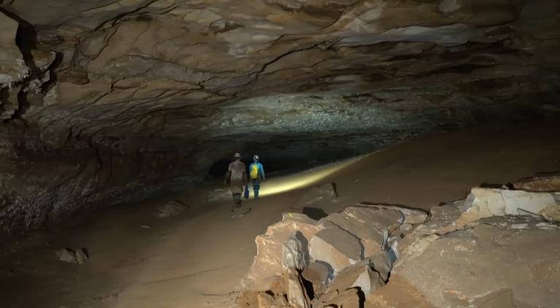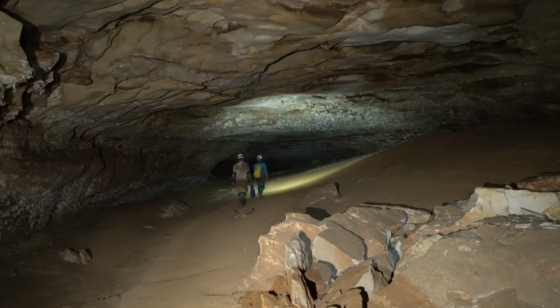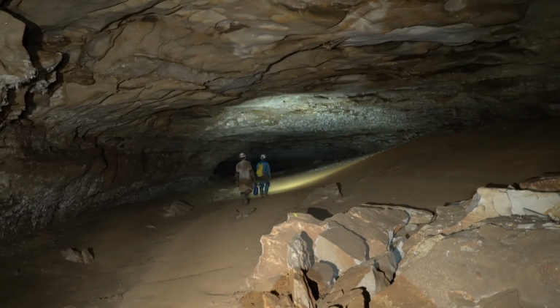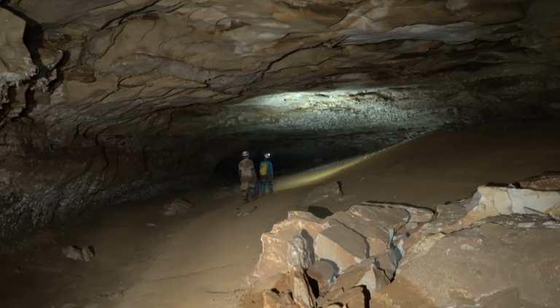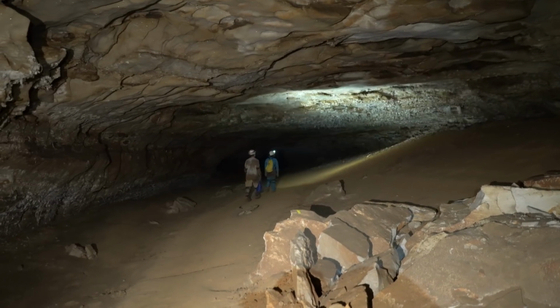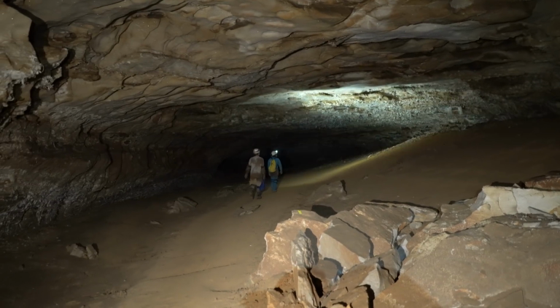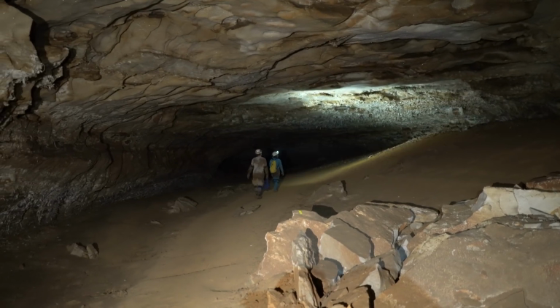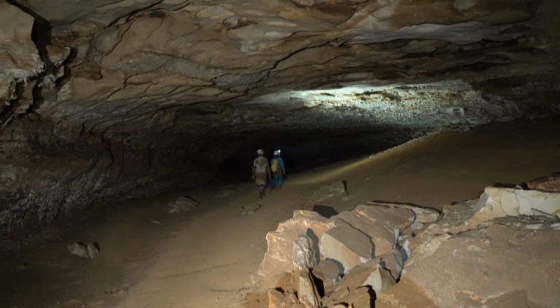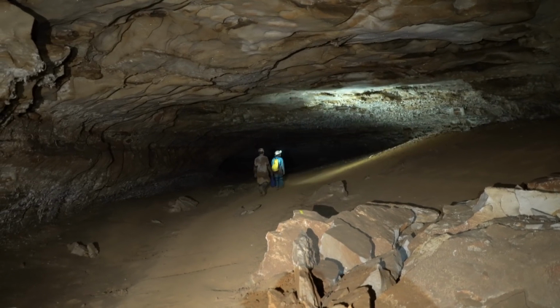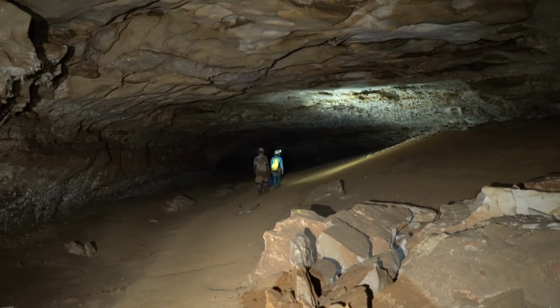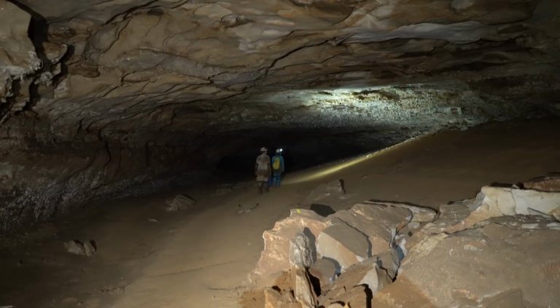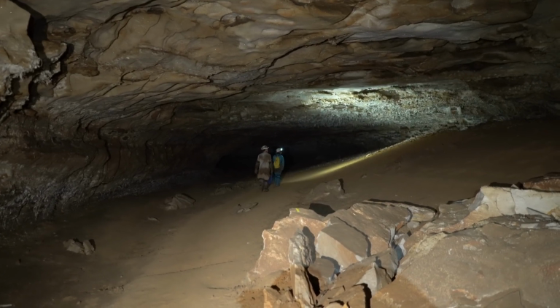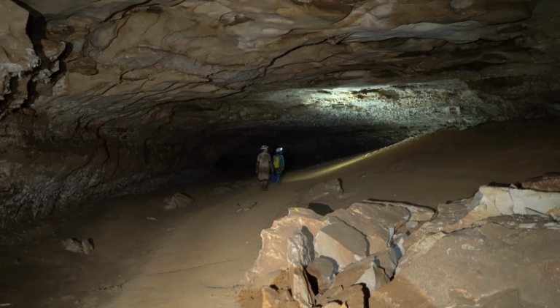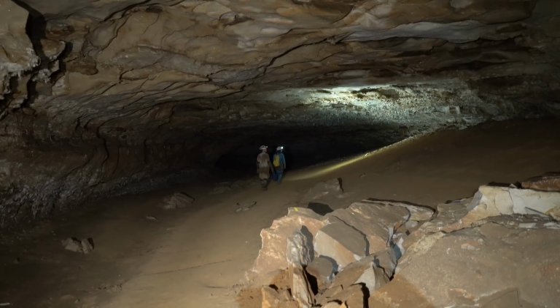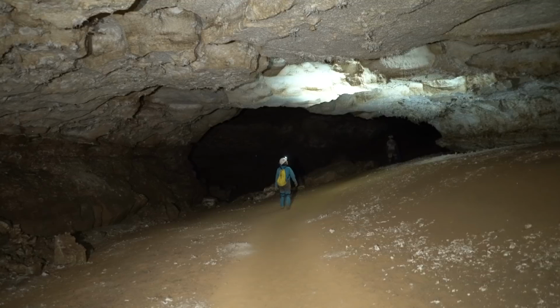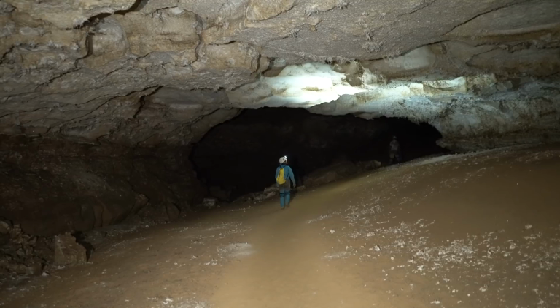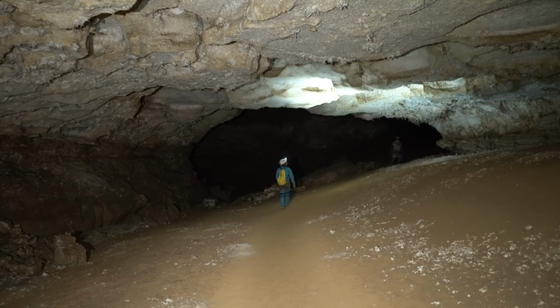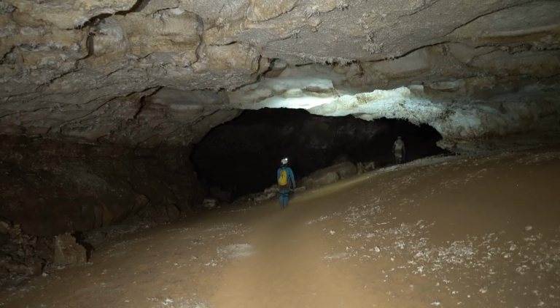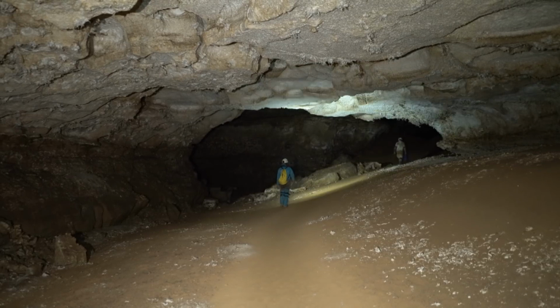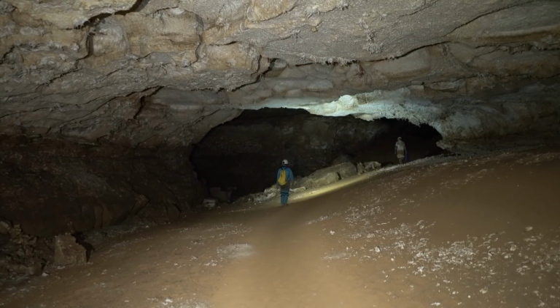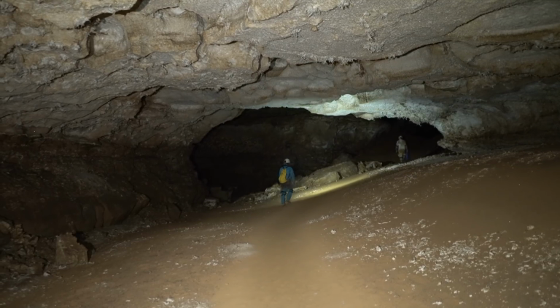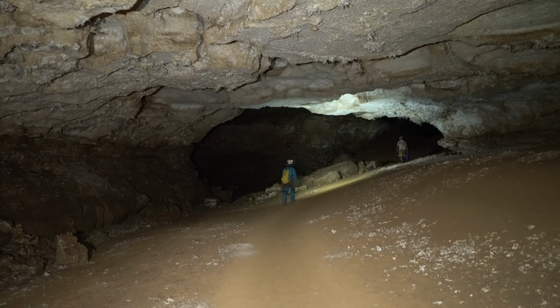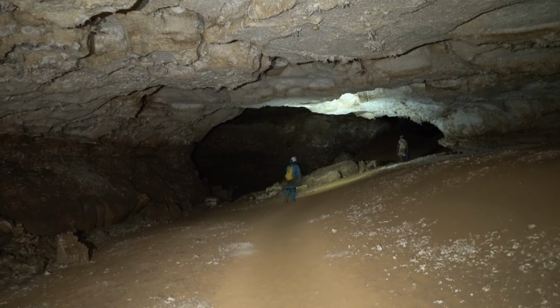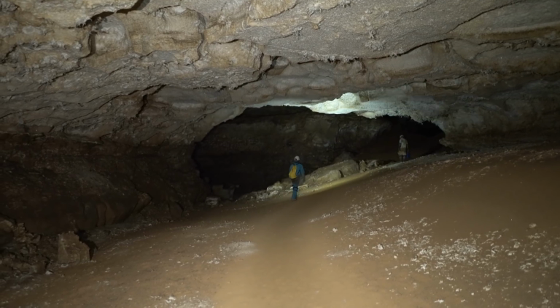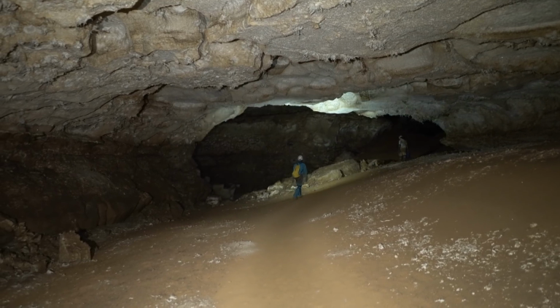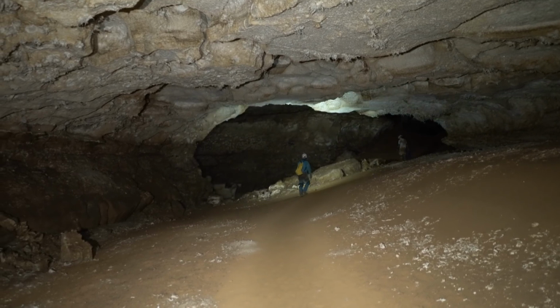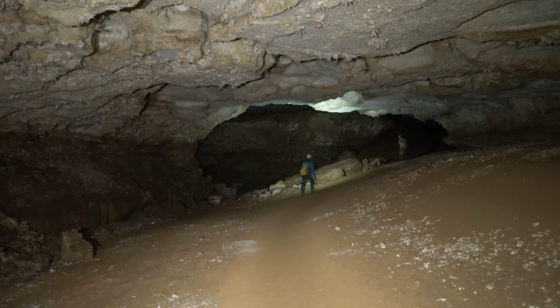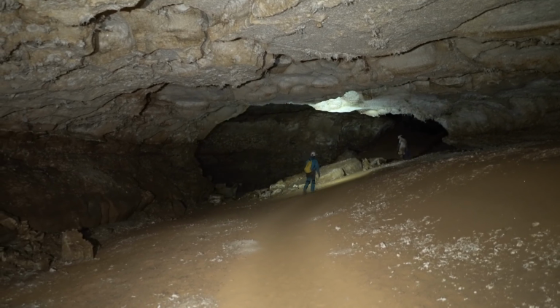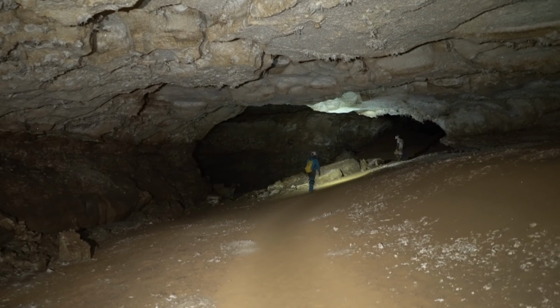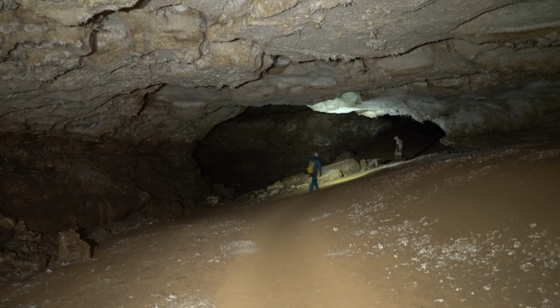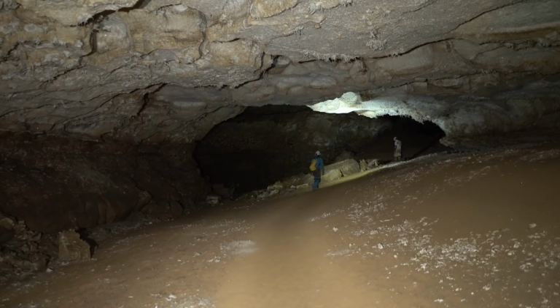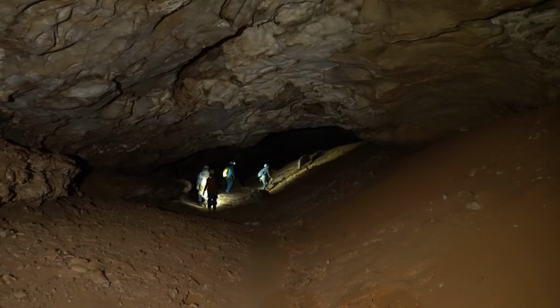Between two teams, we managed to put 3,300 feet of survey in the book. We'll be back soon to continue the survey and begin to push leads in the hope of finding a way into the largely unexplored limestone of Joppa Ridge to the west.